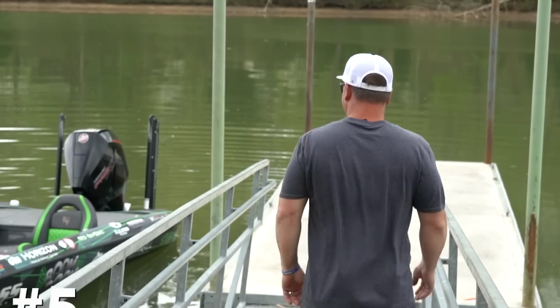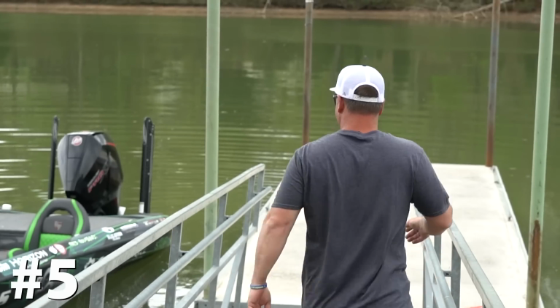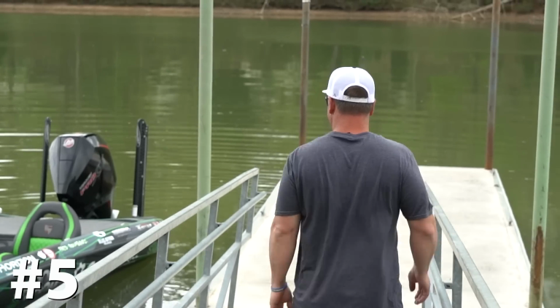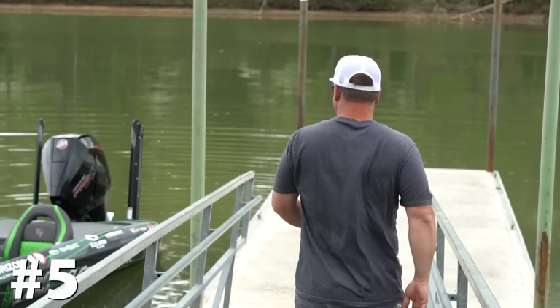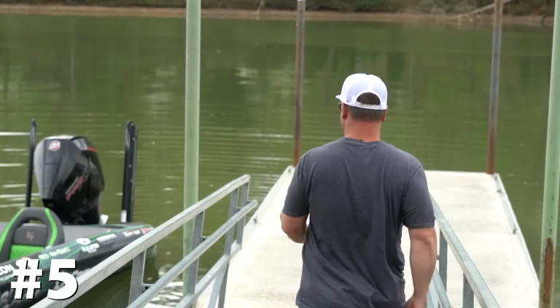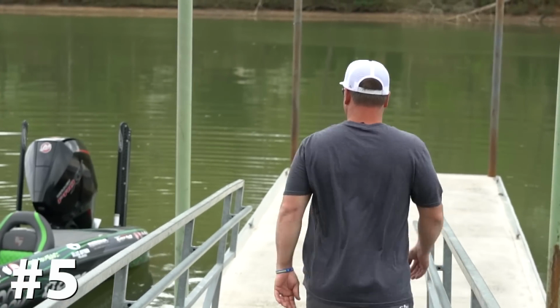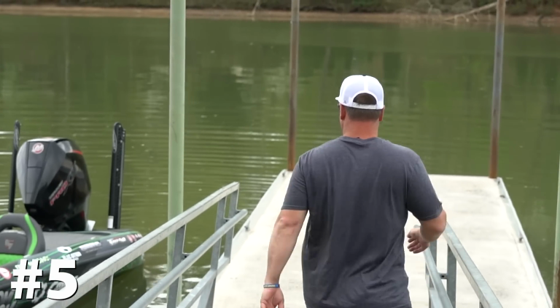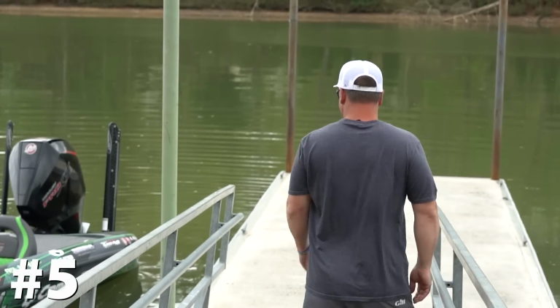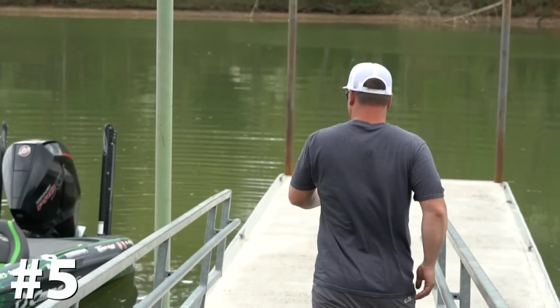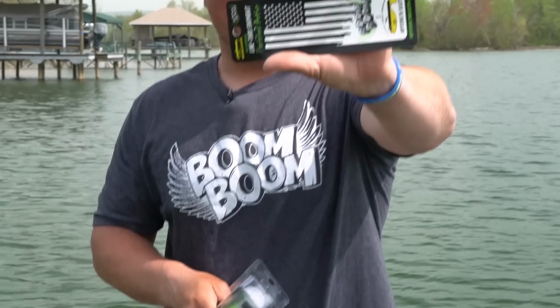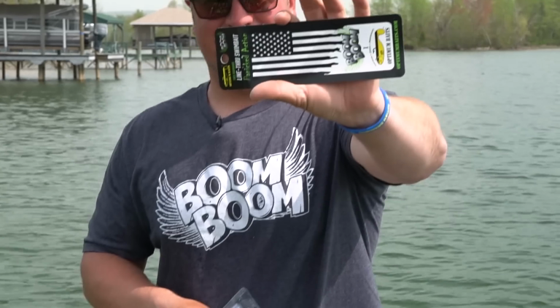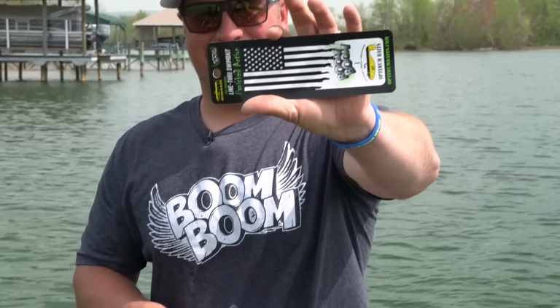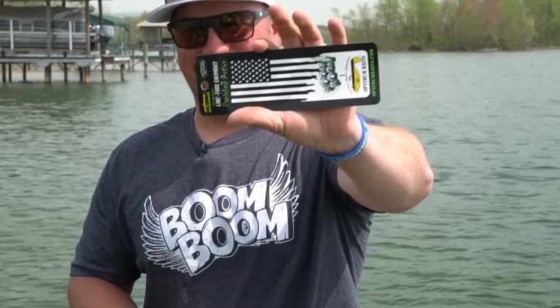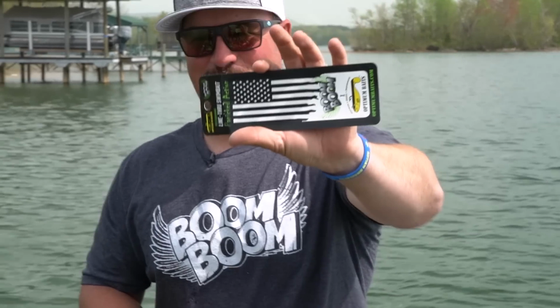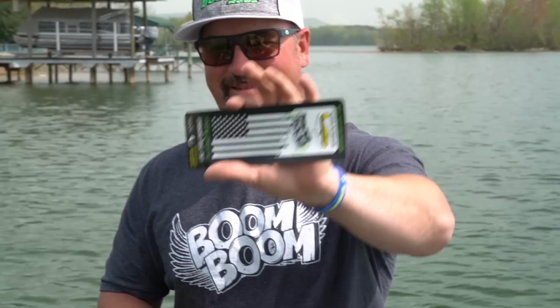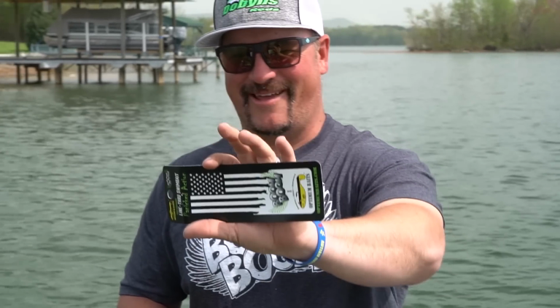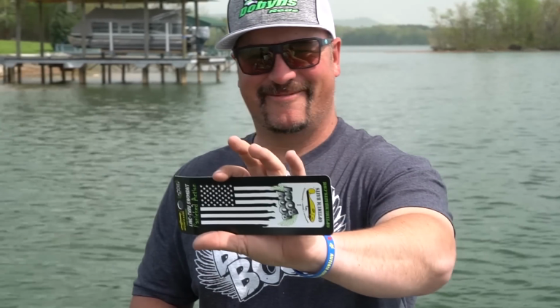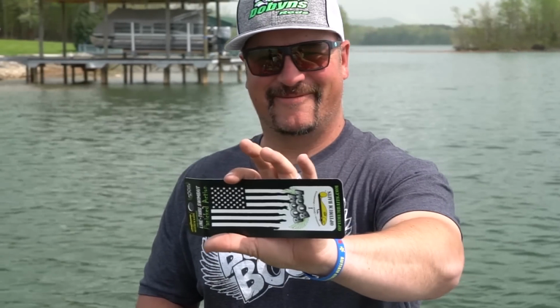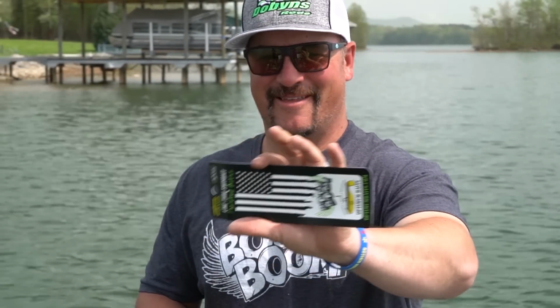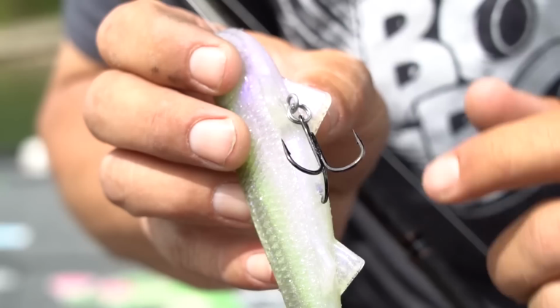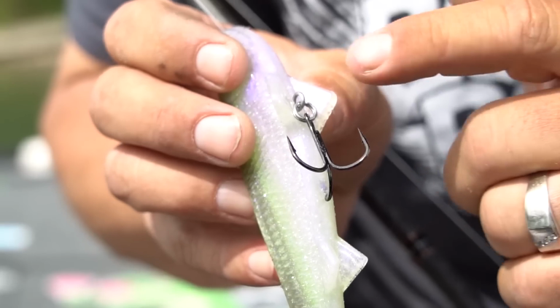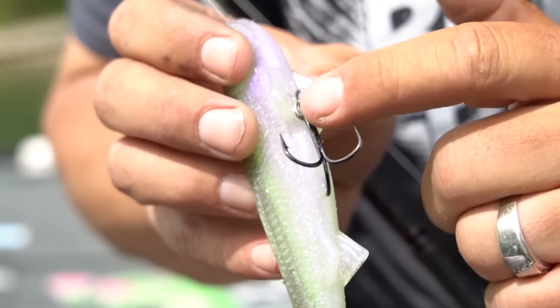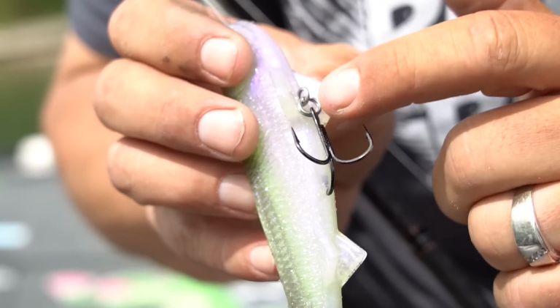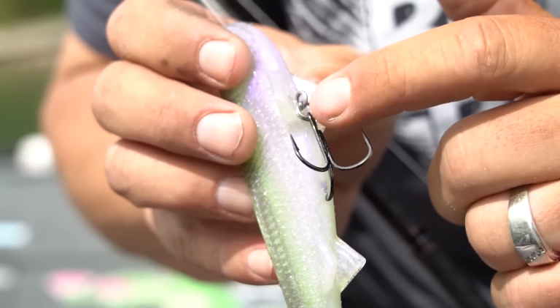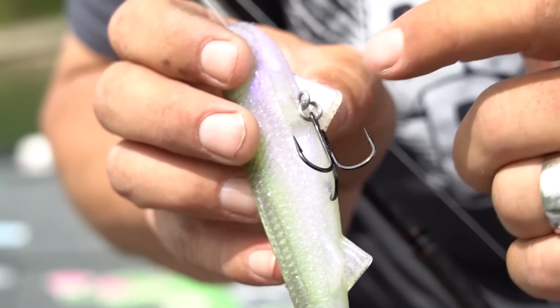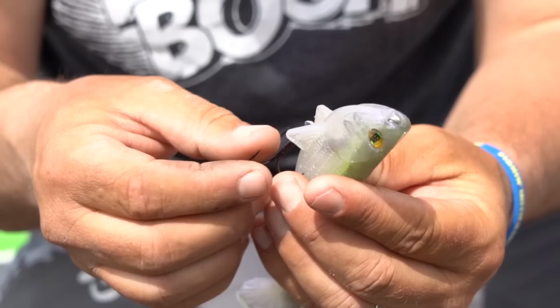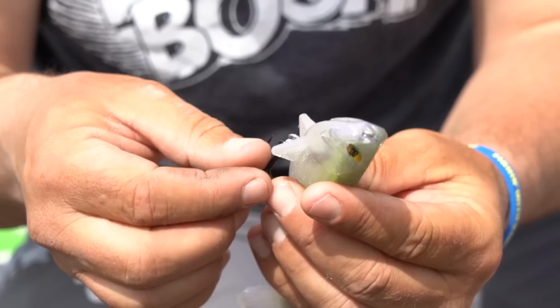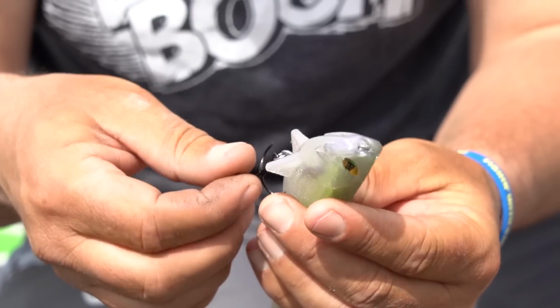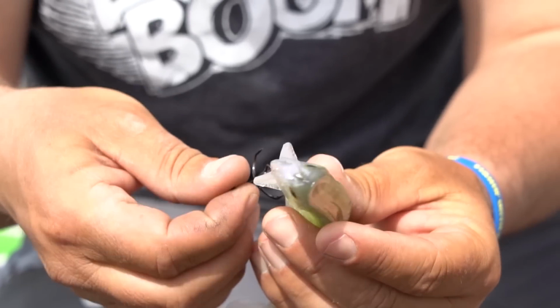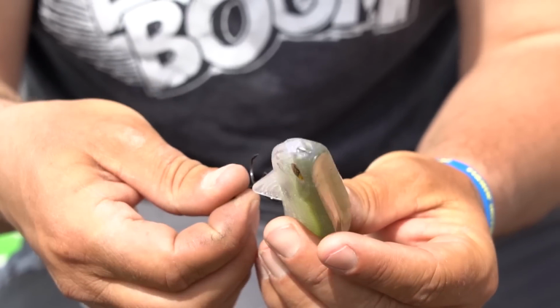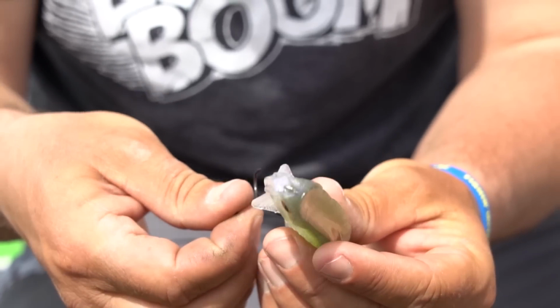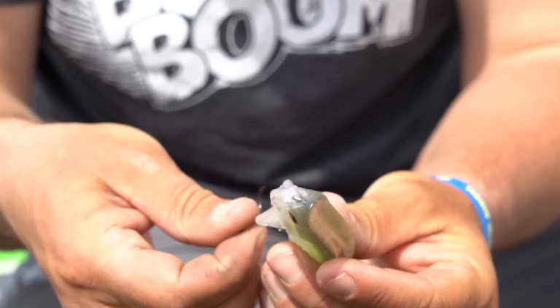Reason number five: made in the USA. Optimum Baits right out of Temecula, California.